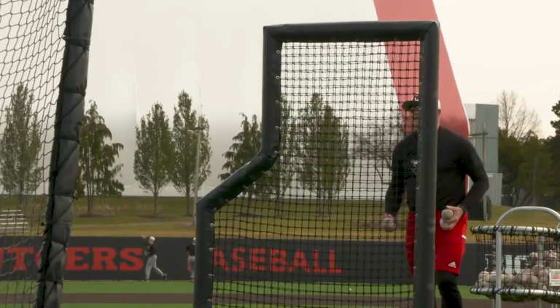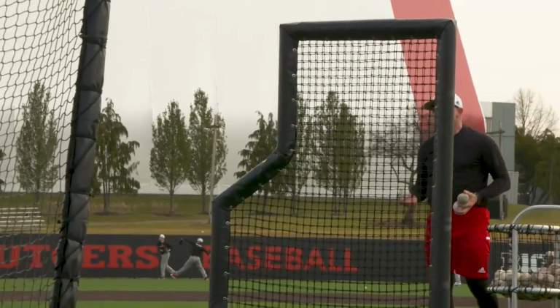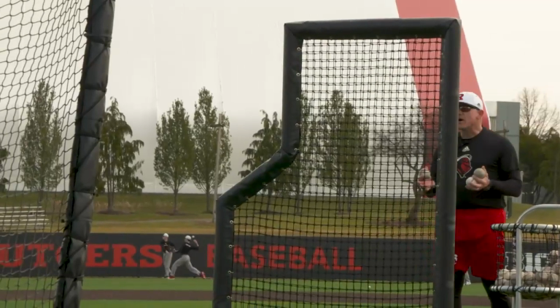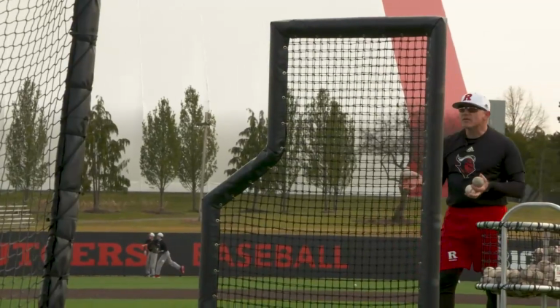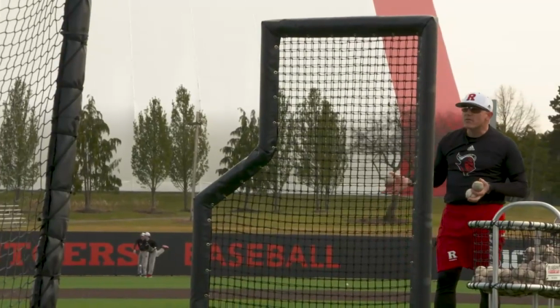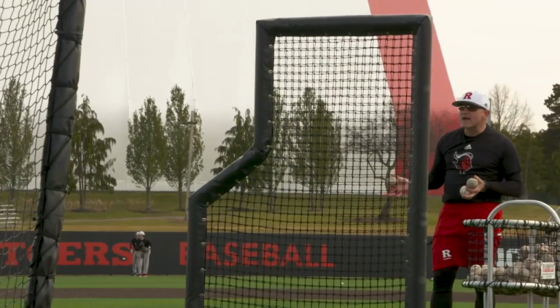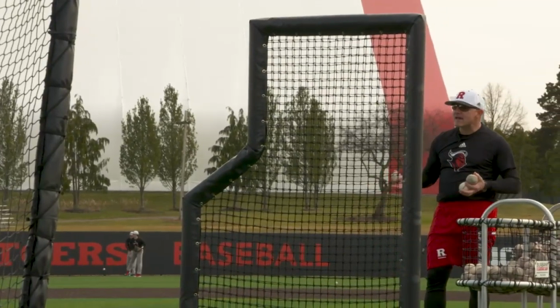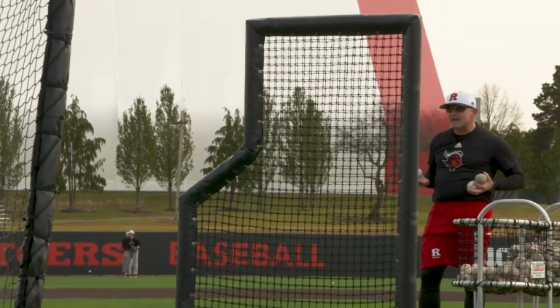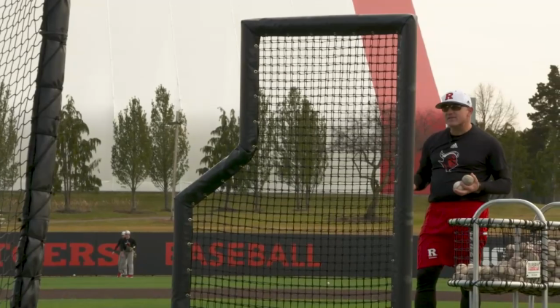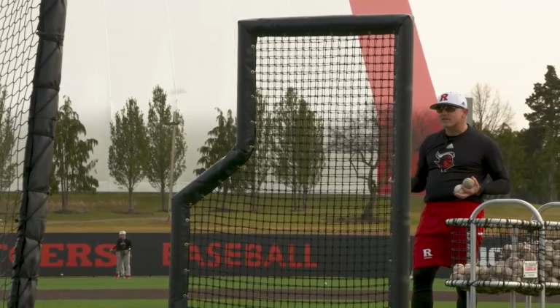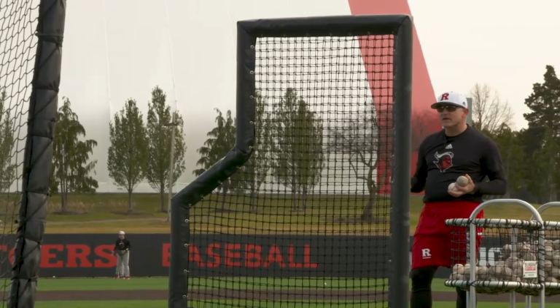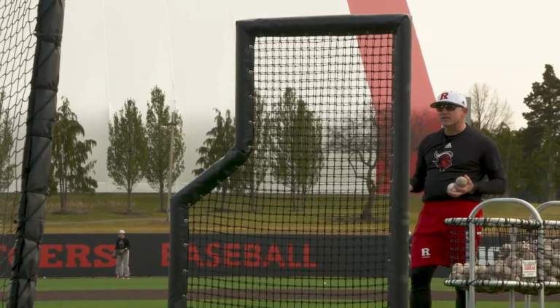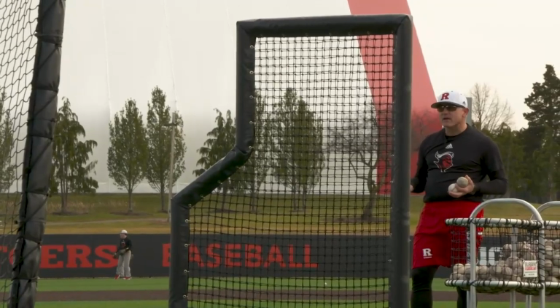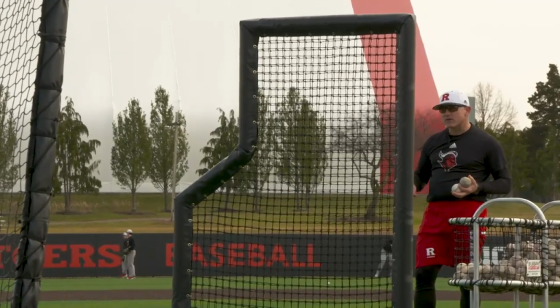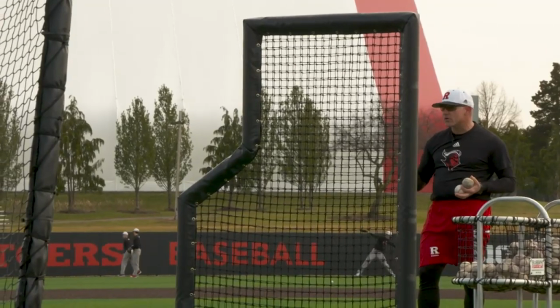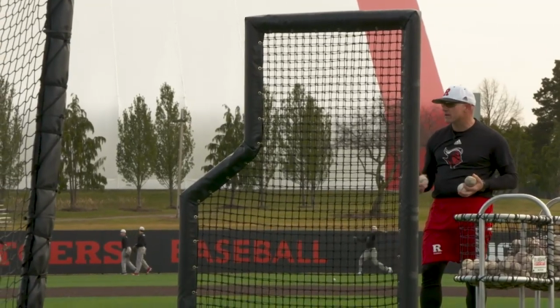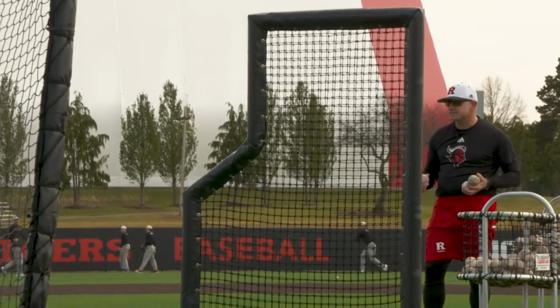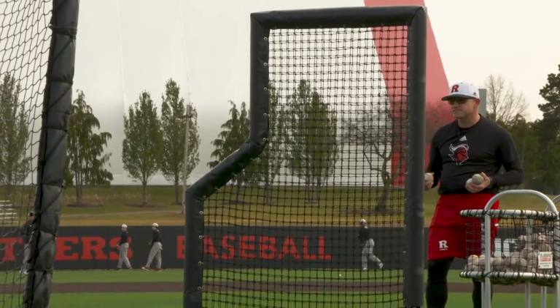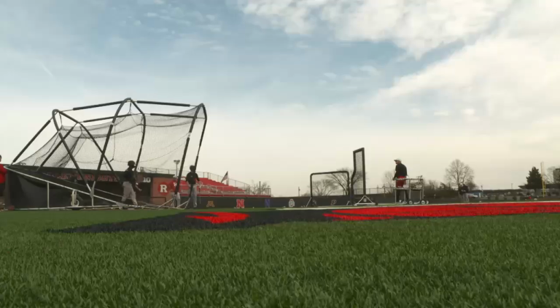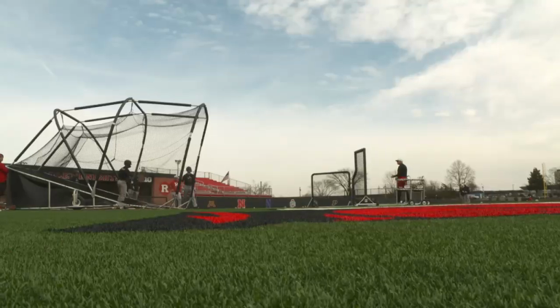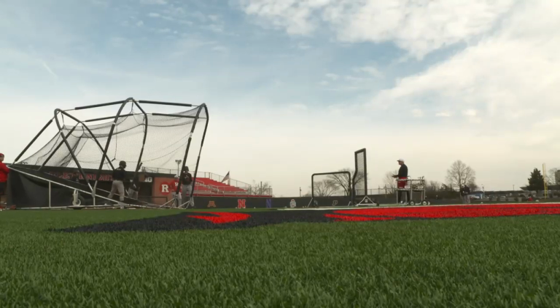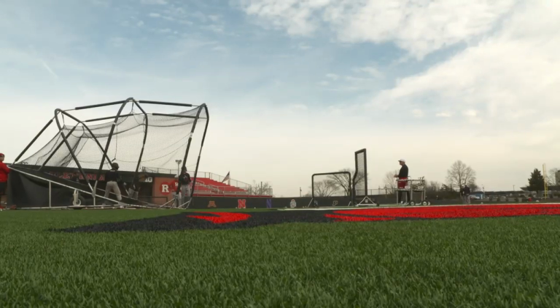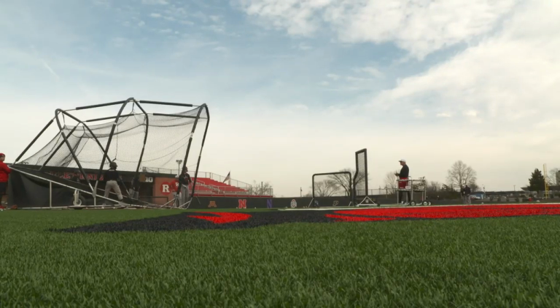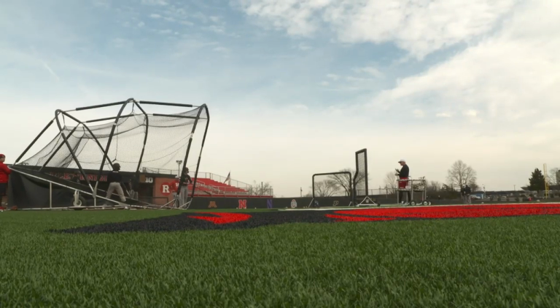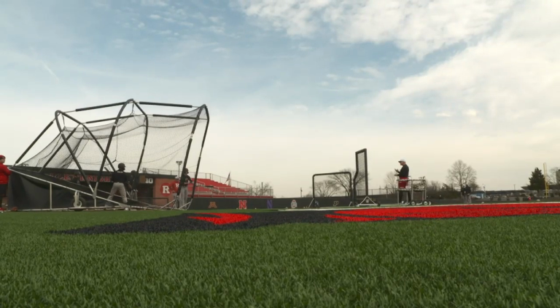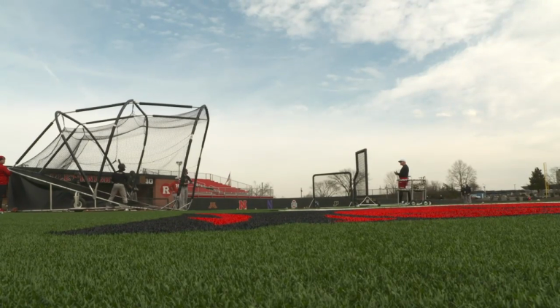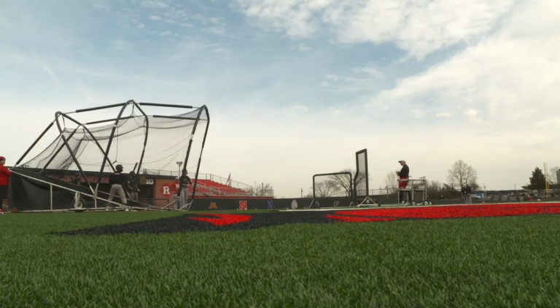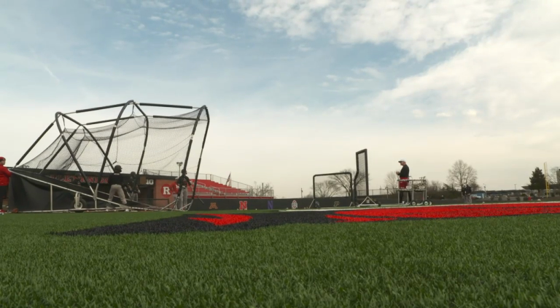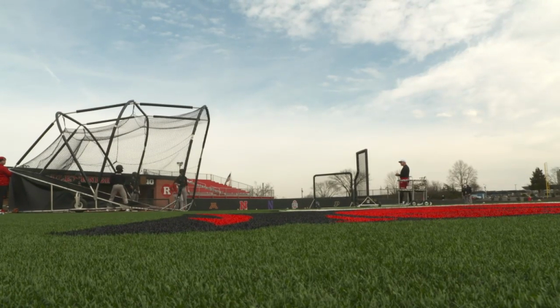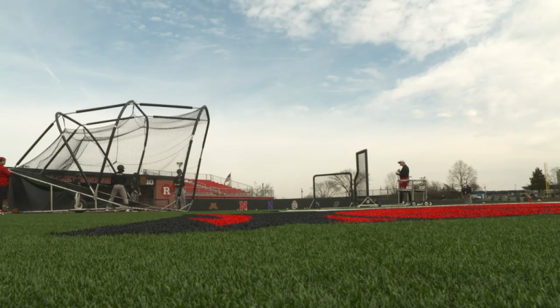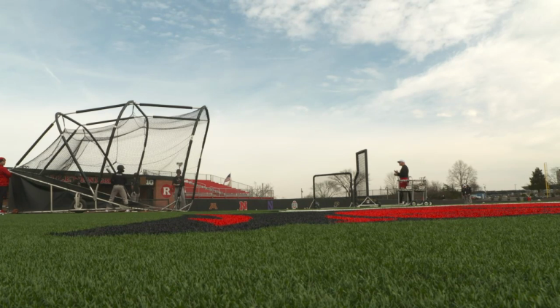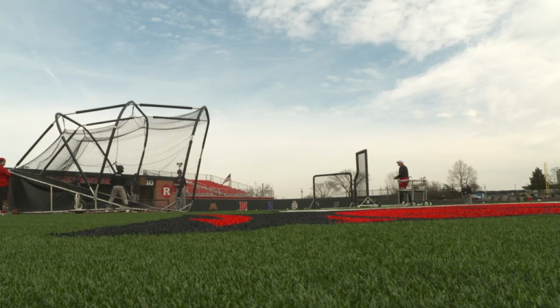The ball that's away — let it nestle to you. Don't go get it. If you can't see it and you're not tracking it, you can't hit it.